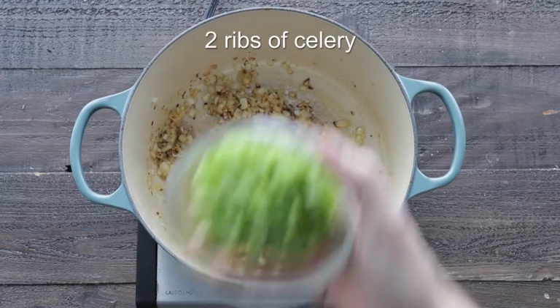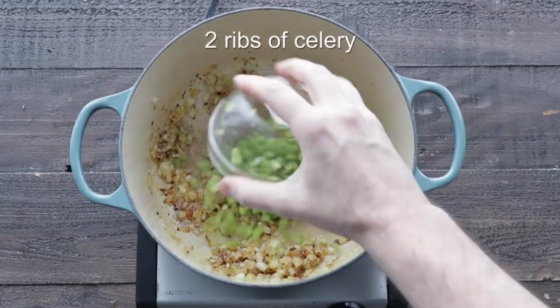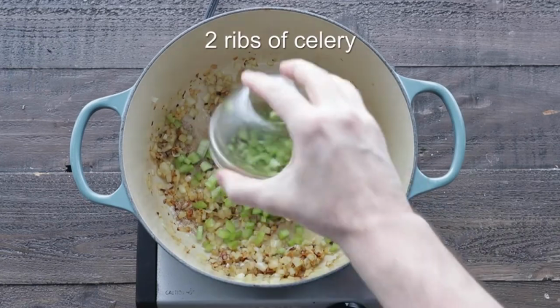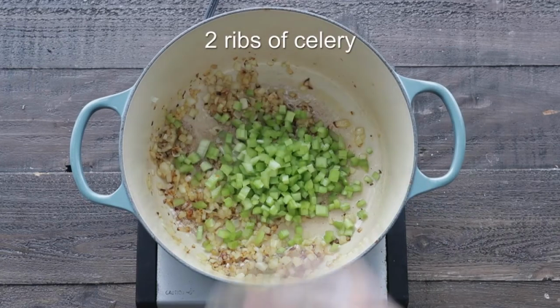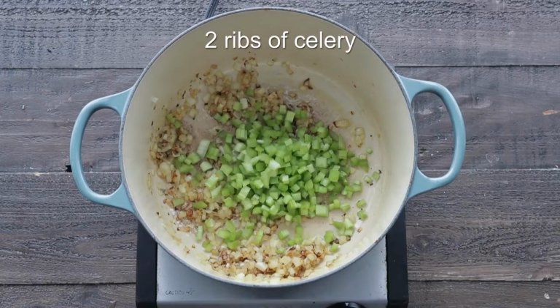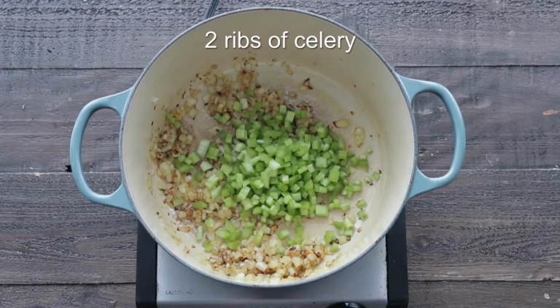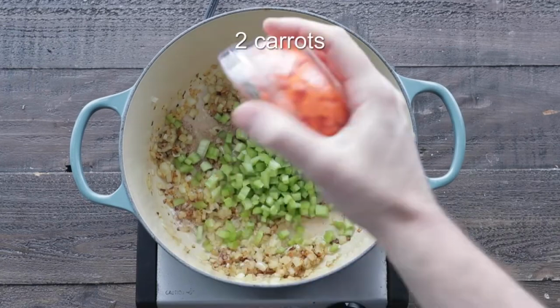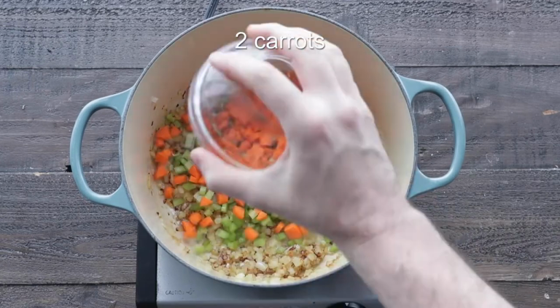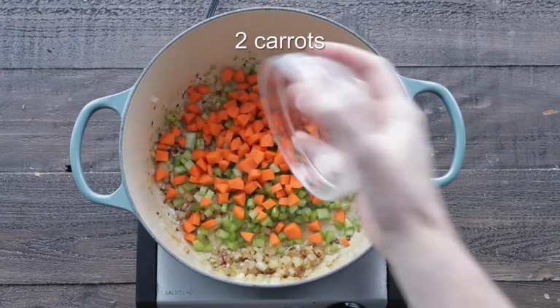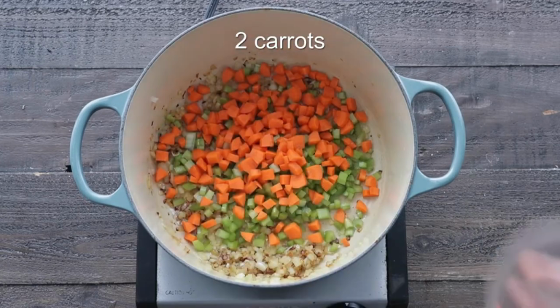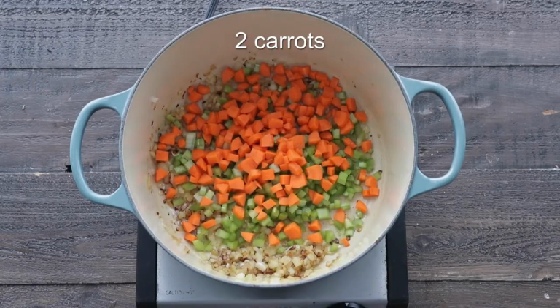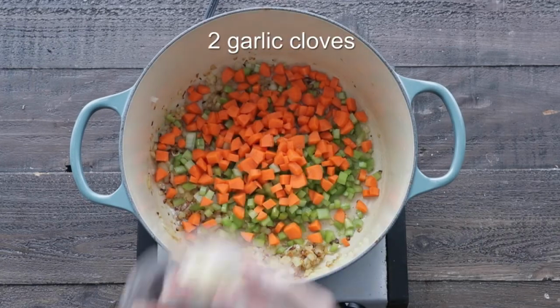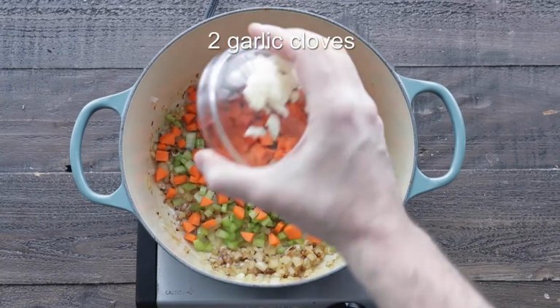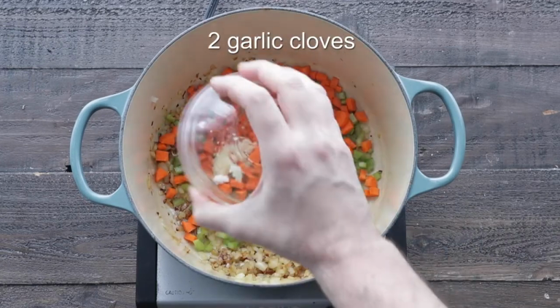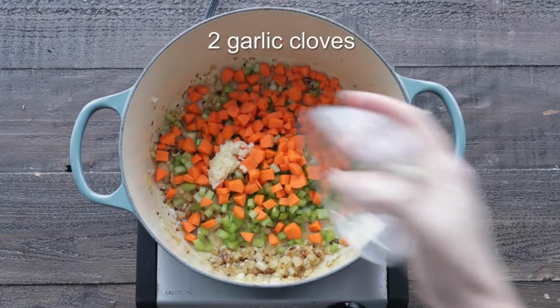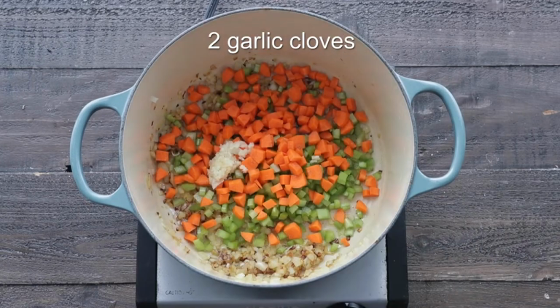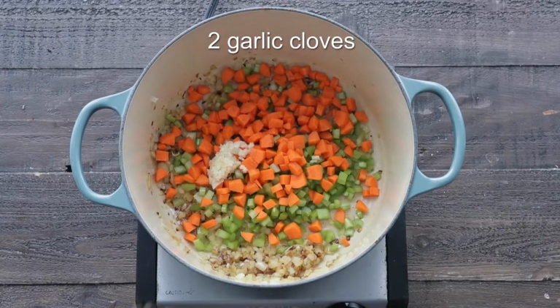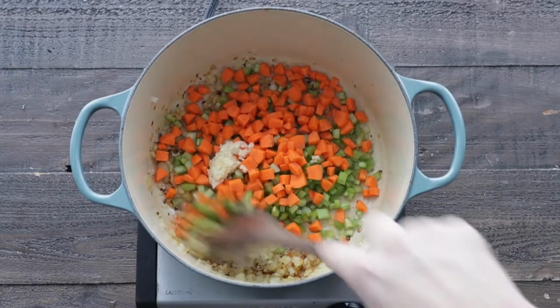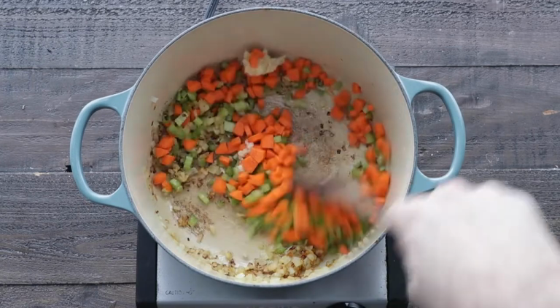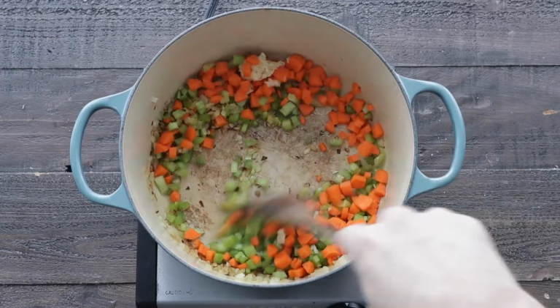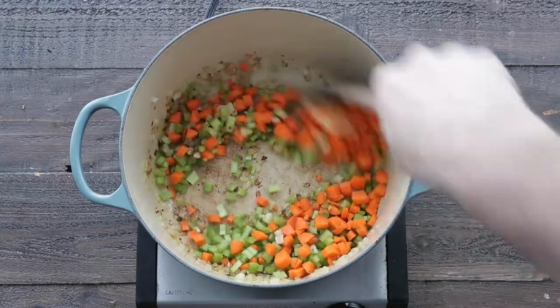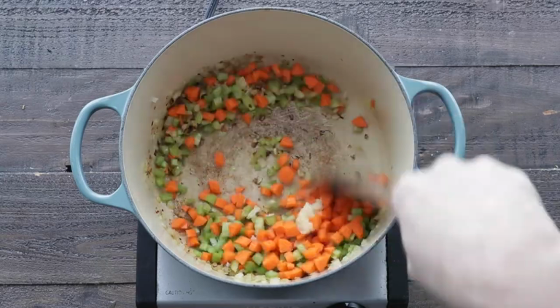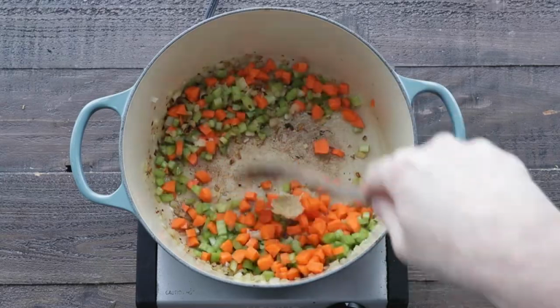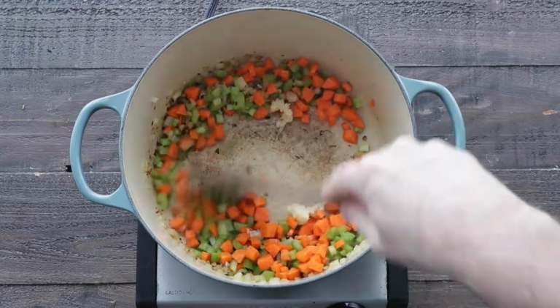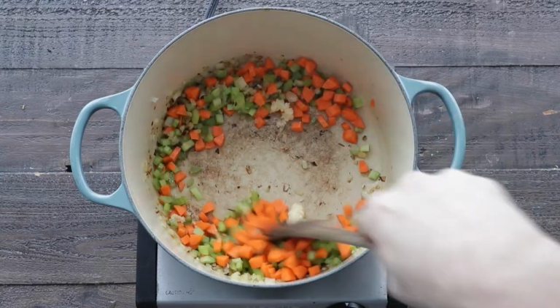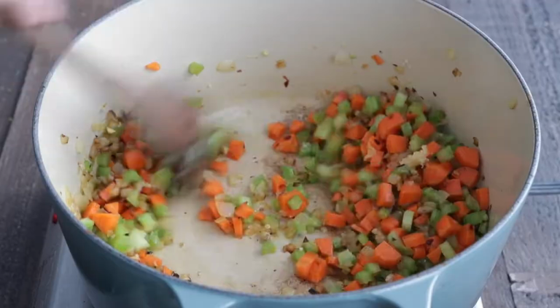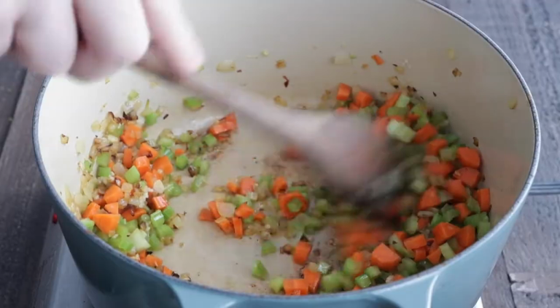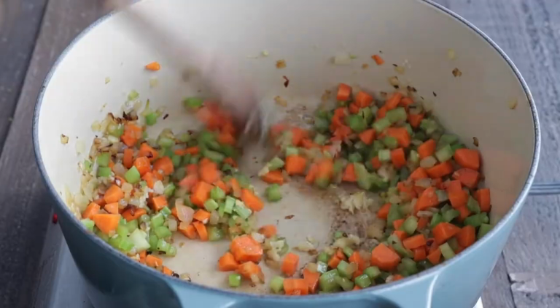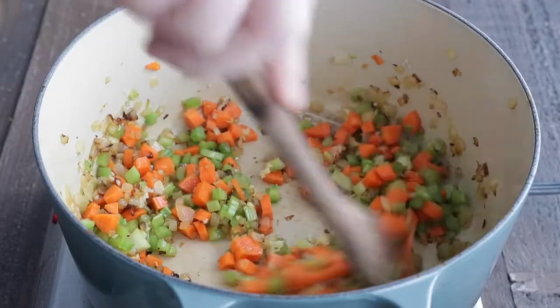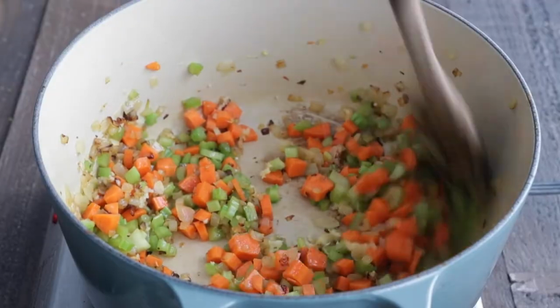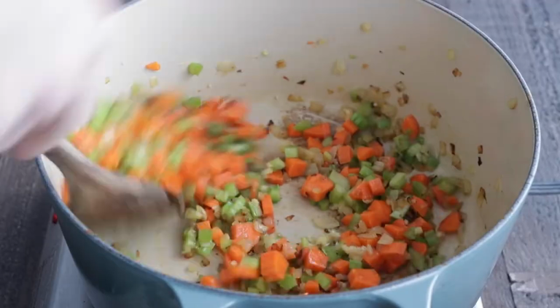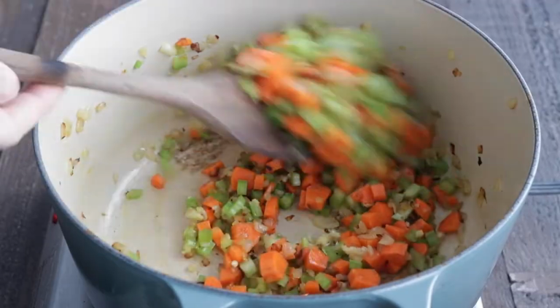Then we're gonna add in some celery, carrots, and some finely minced garlic. We're gonna sauté this for a further two to three minutes.